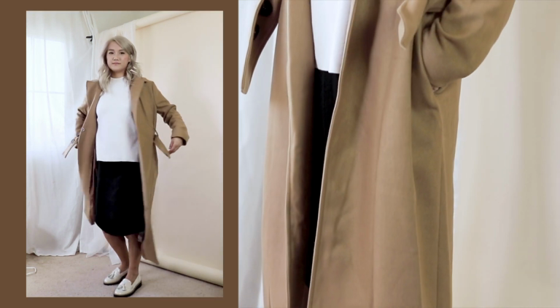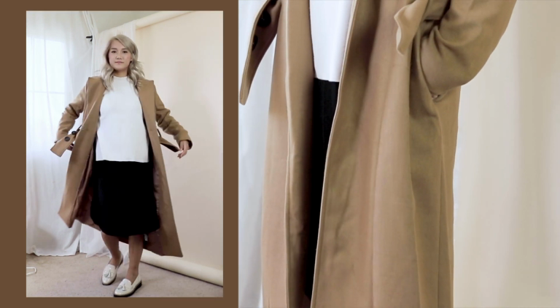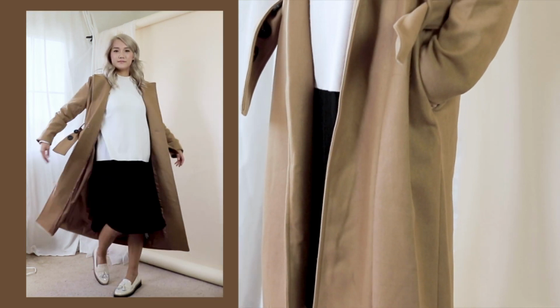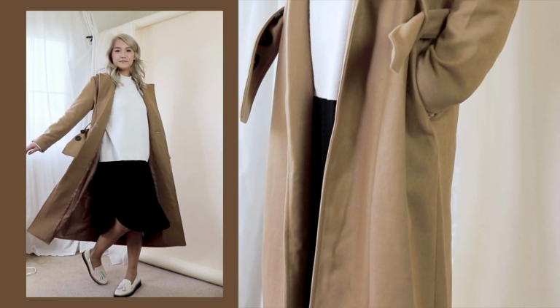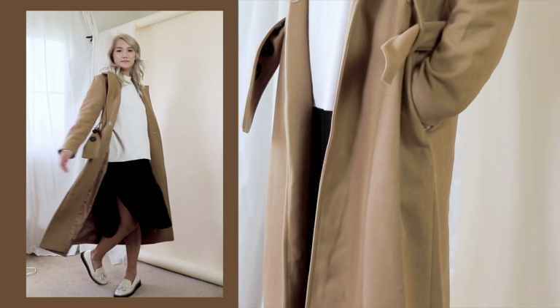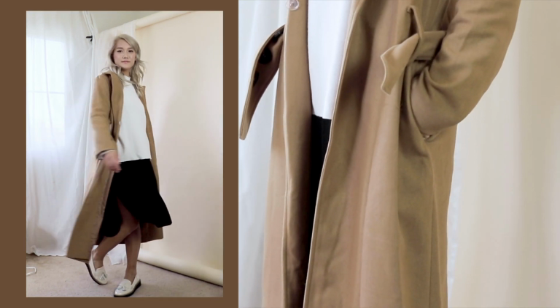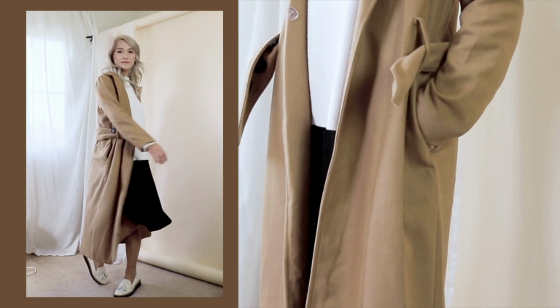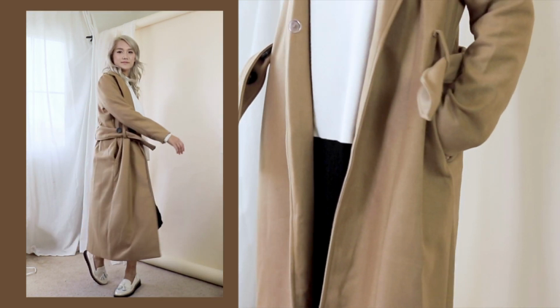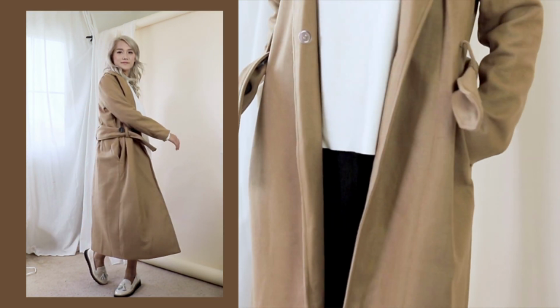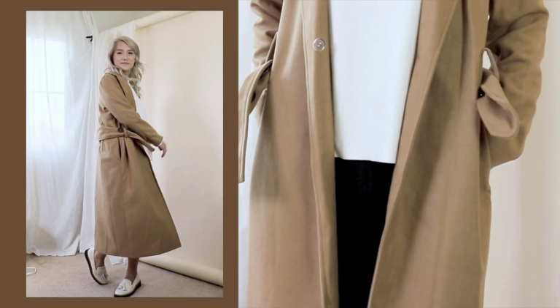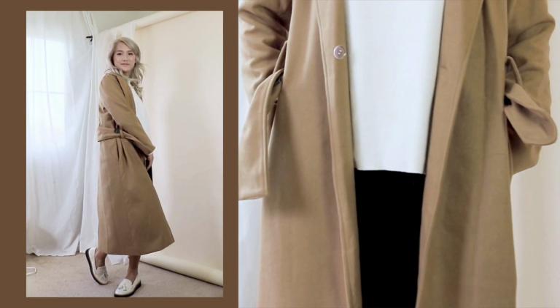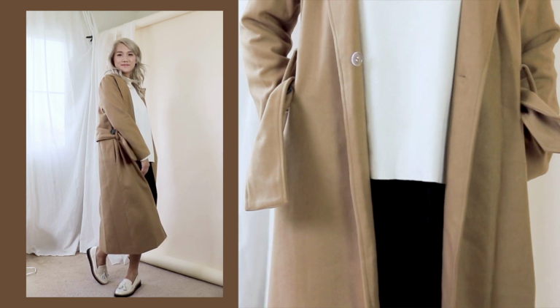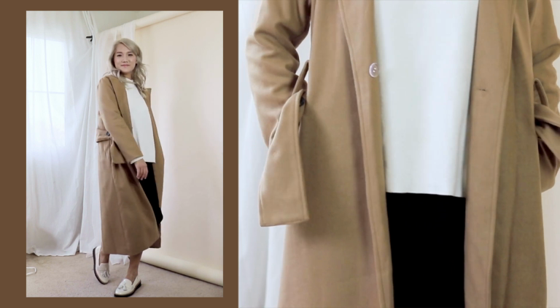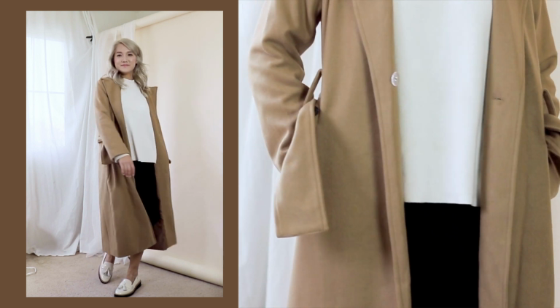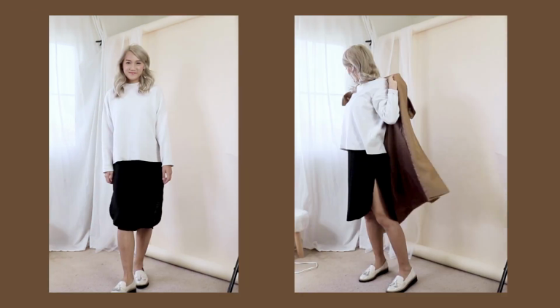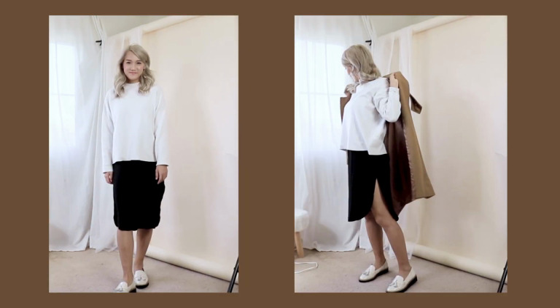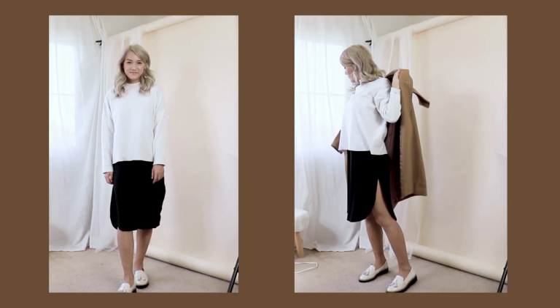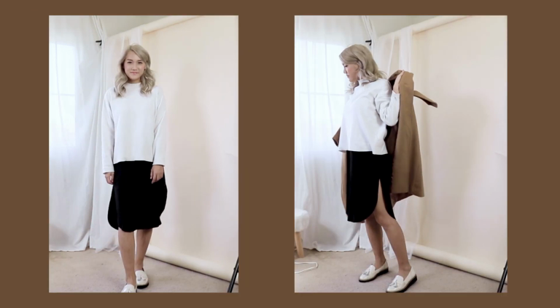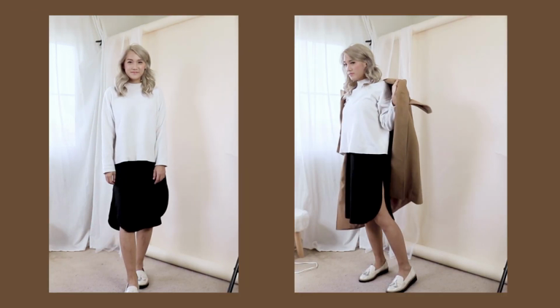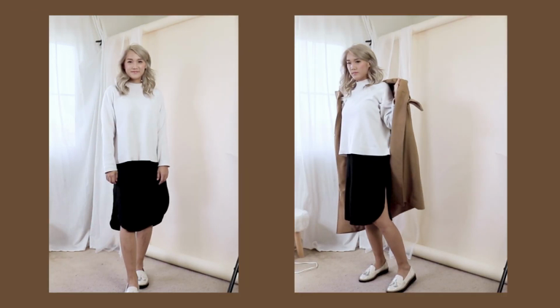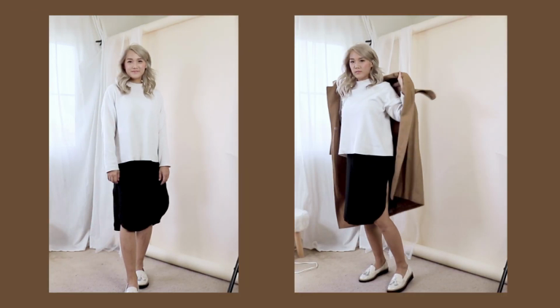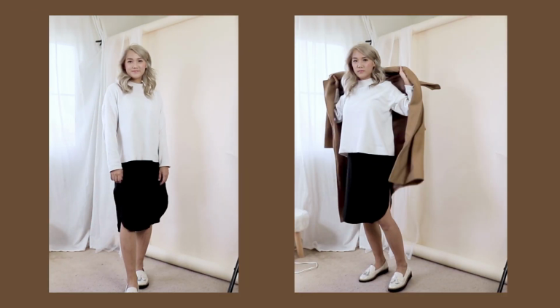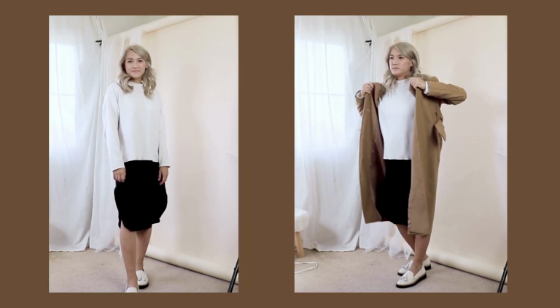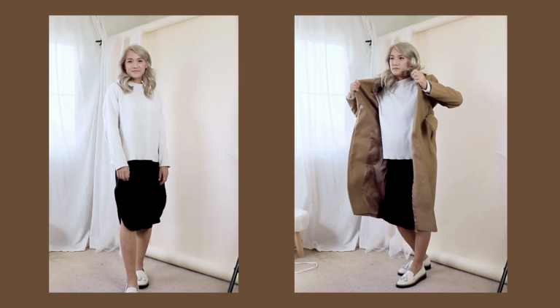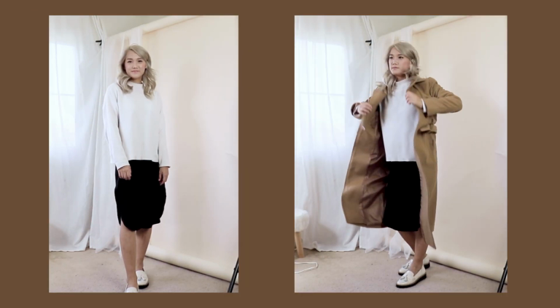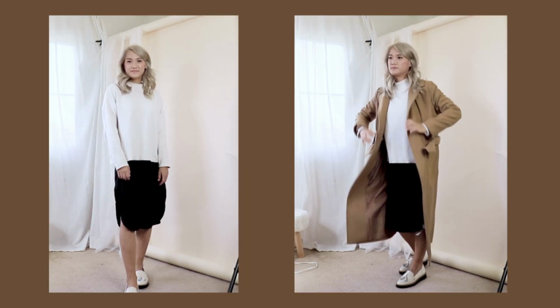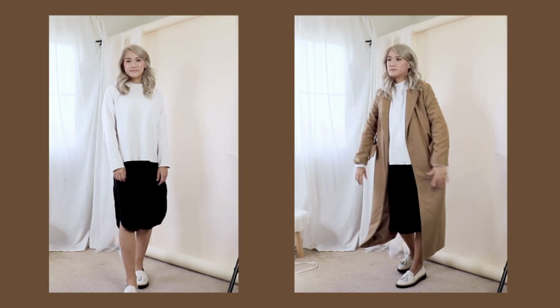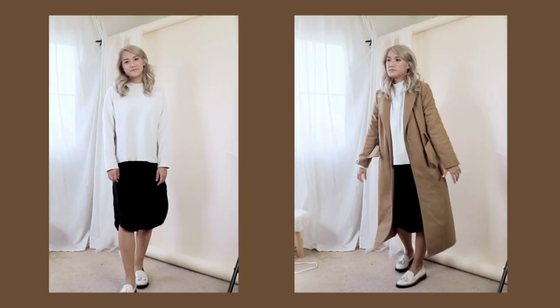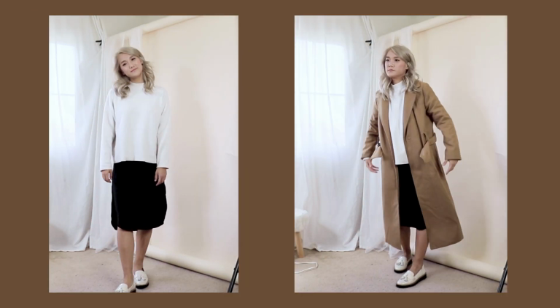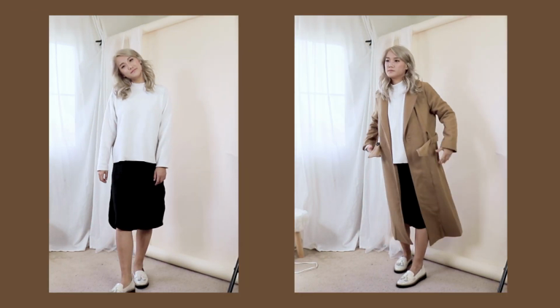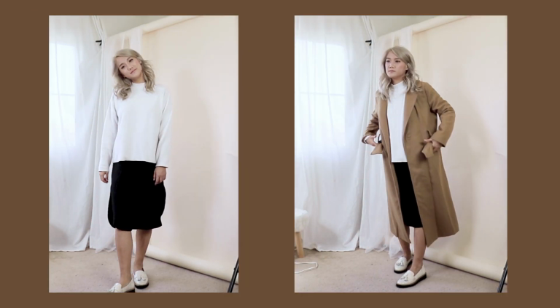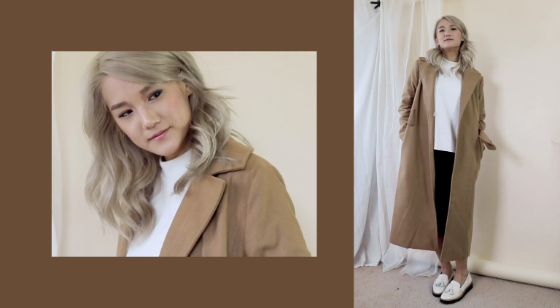The easy thing about wearing a camel coat is that you don't have to overdo it with colors. All I'm wearing here is a black t-shirt dress paired with a white sweater.